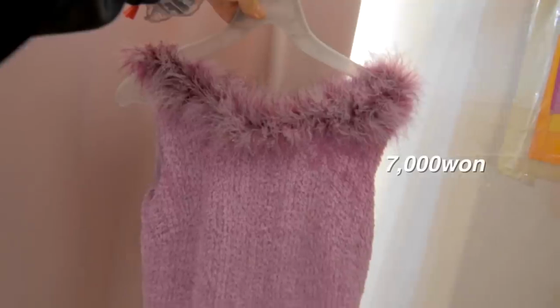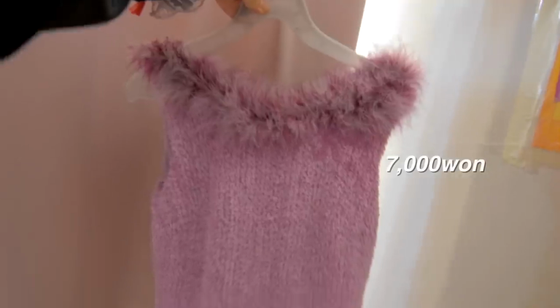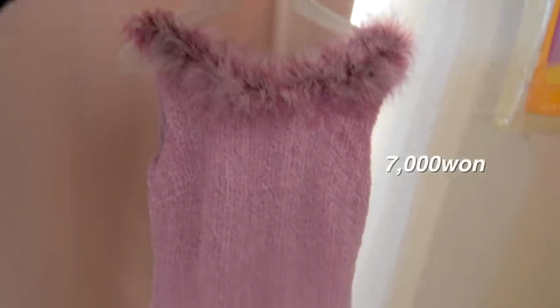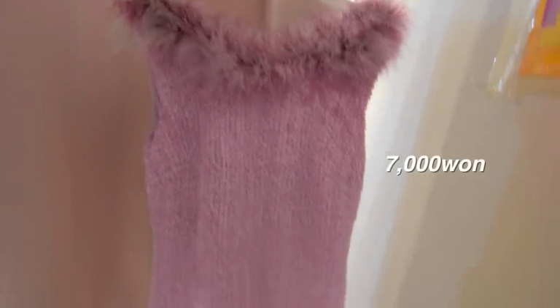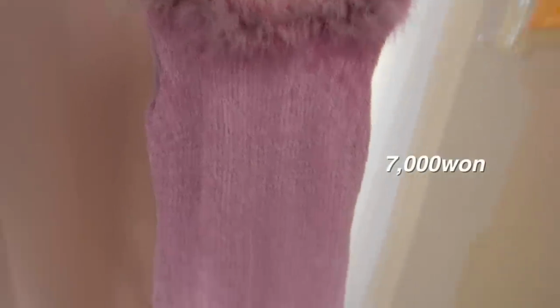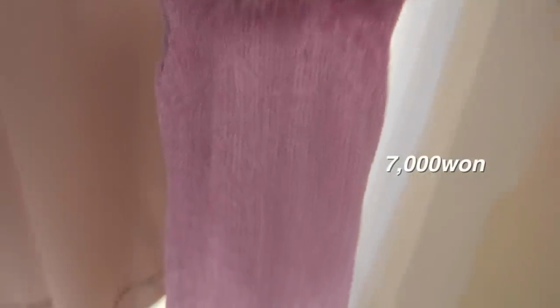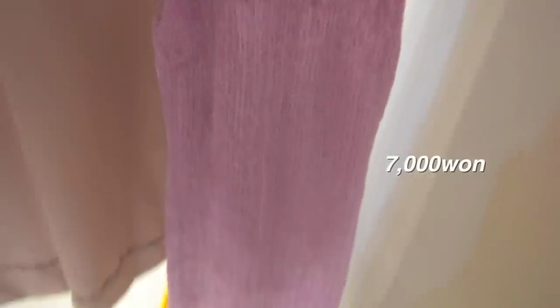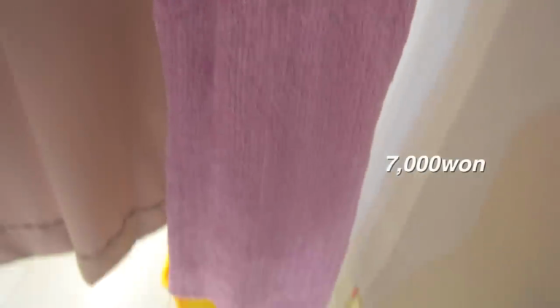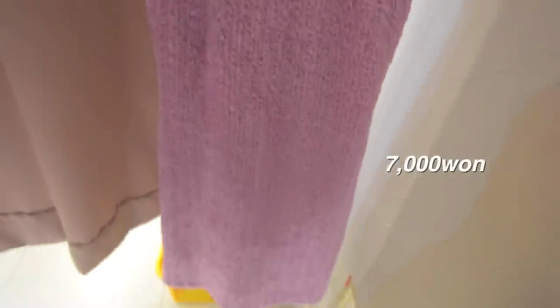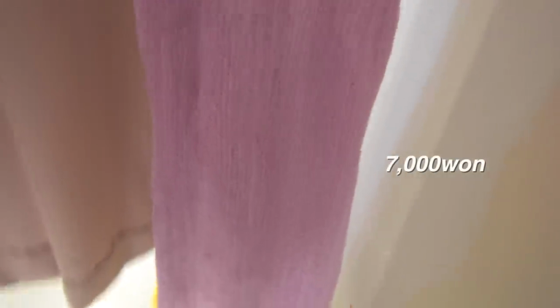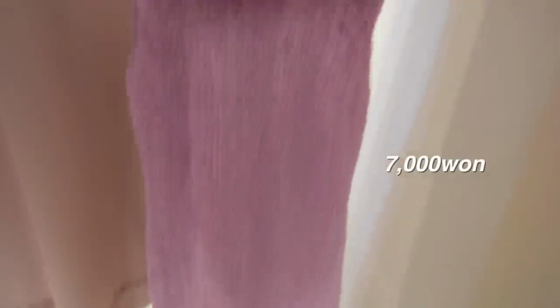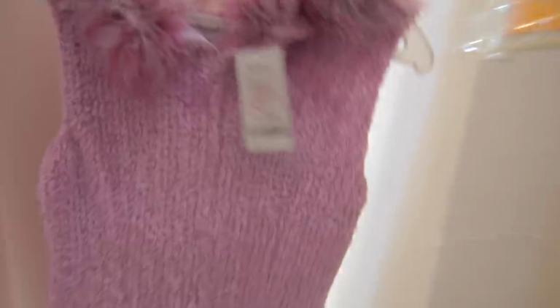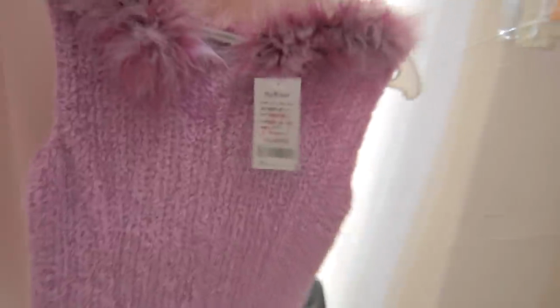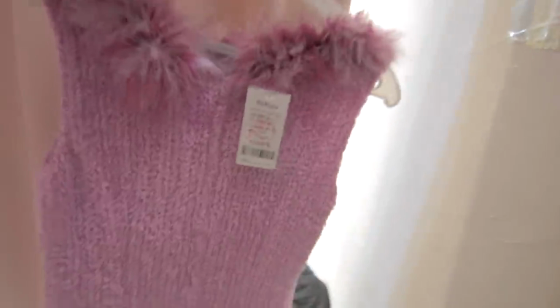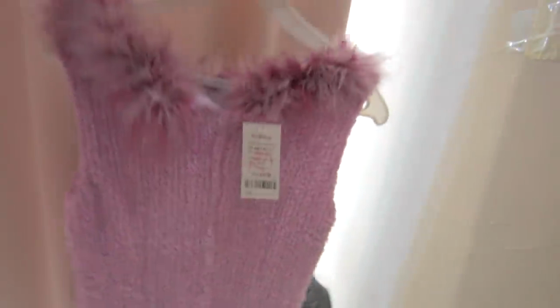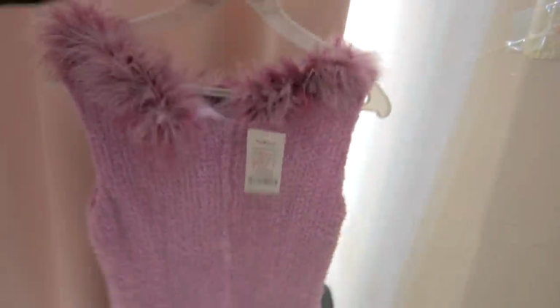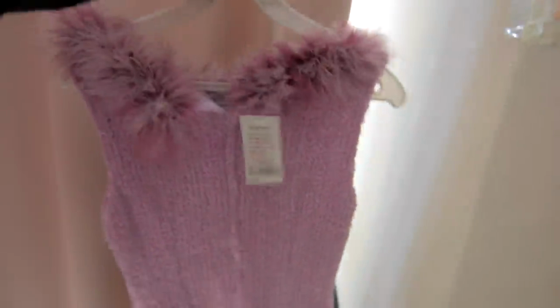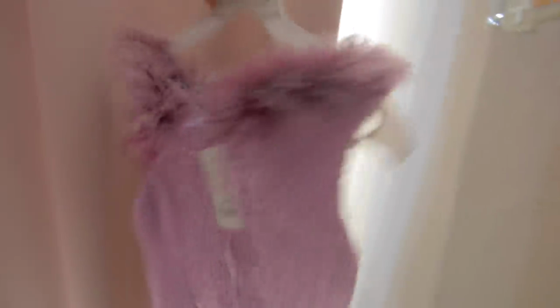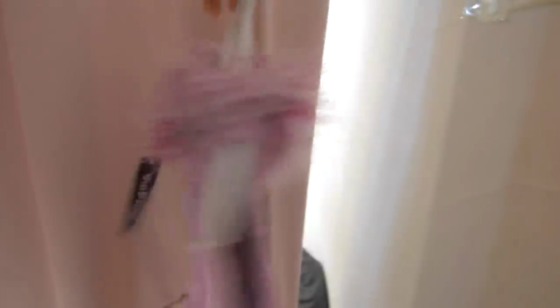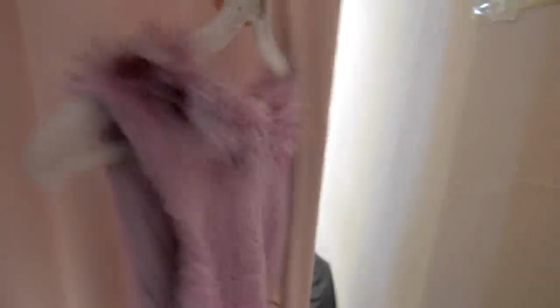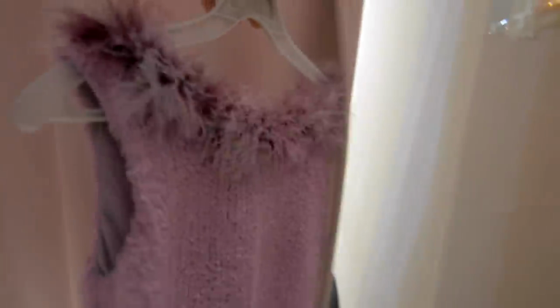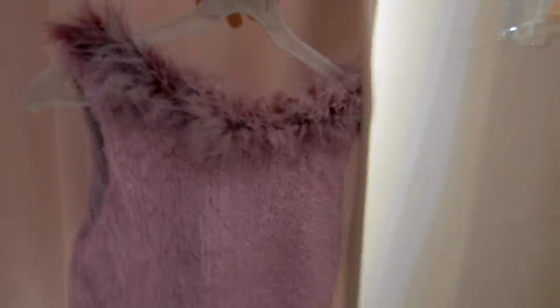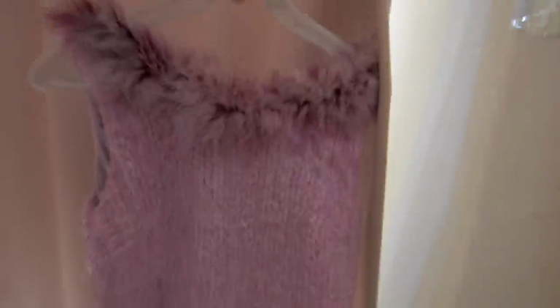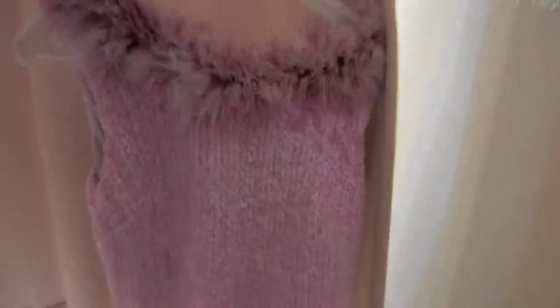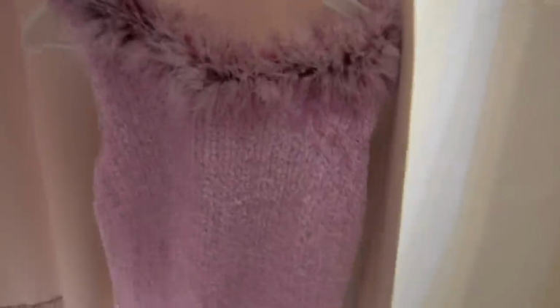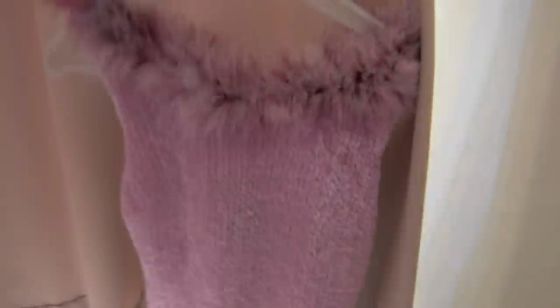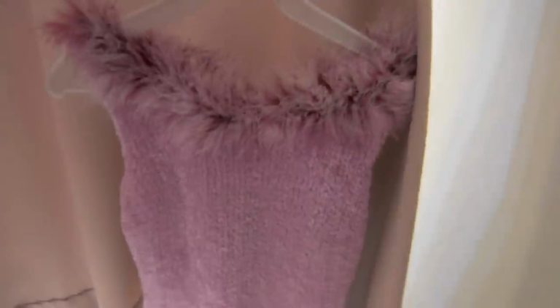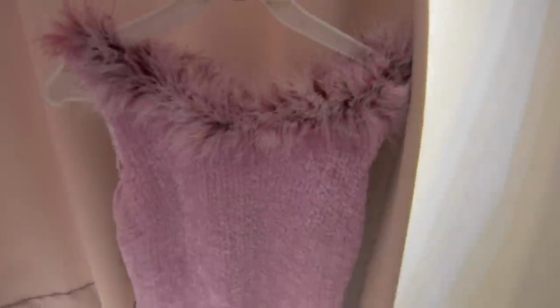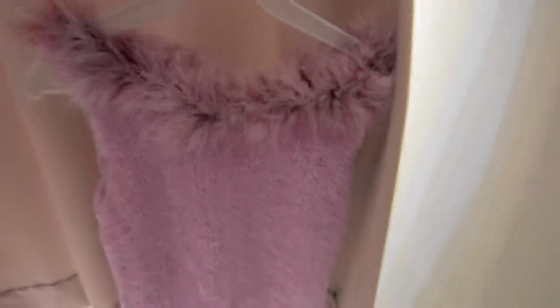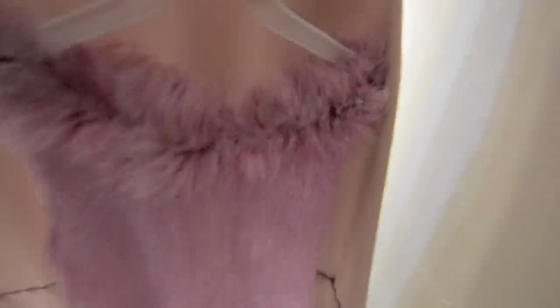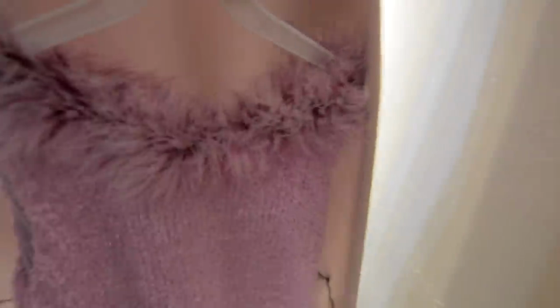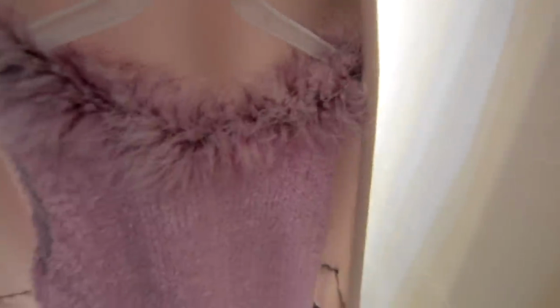So we're gonna try on this dress — I think maybe I could make it work. Maybe, maybe.